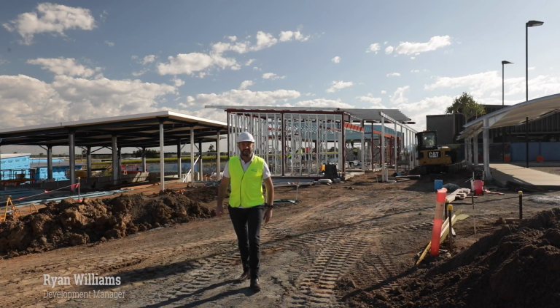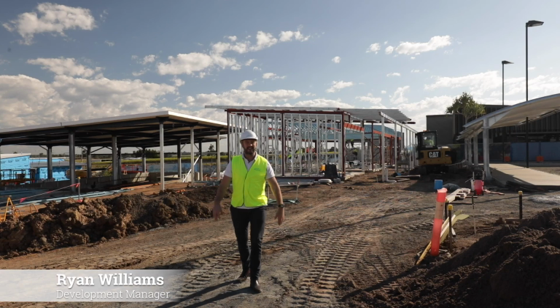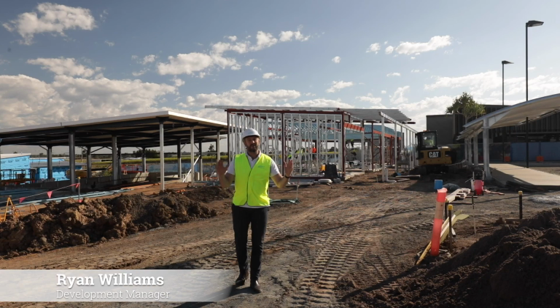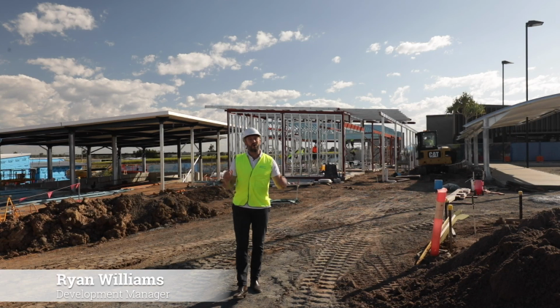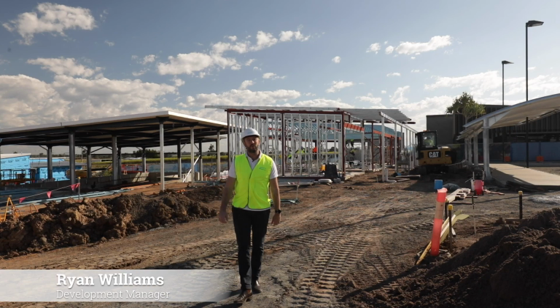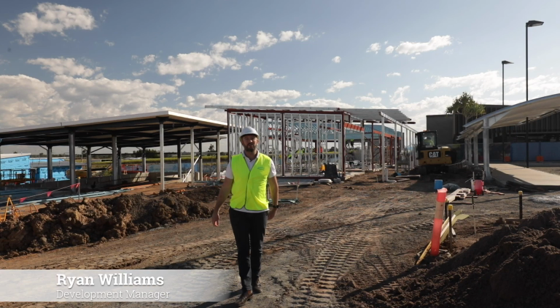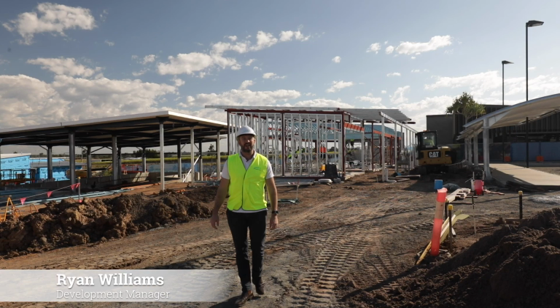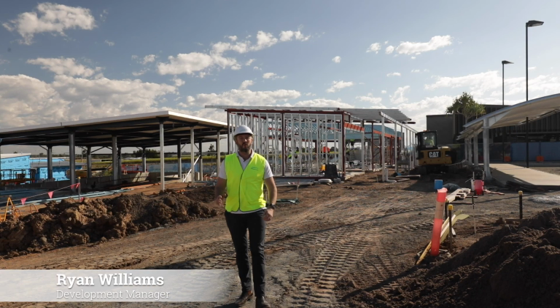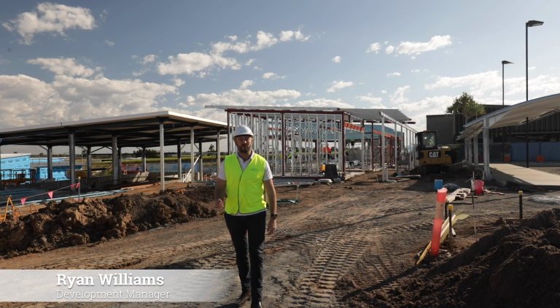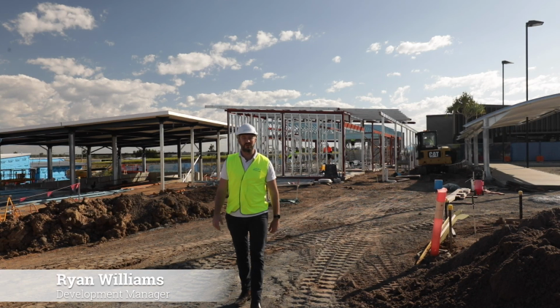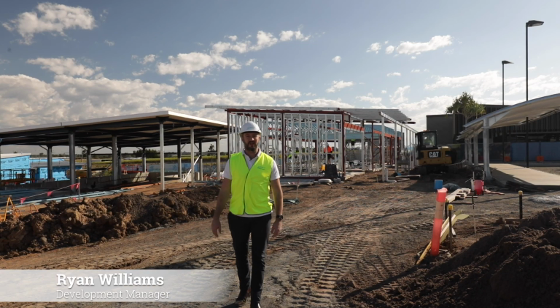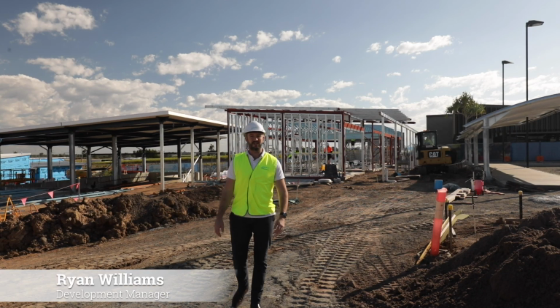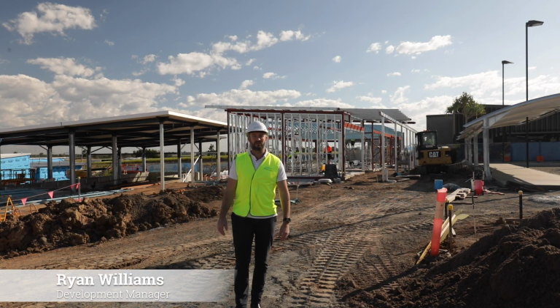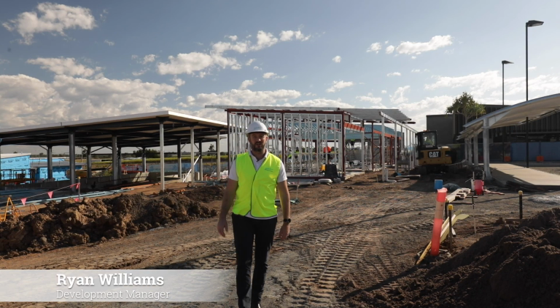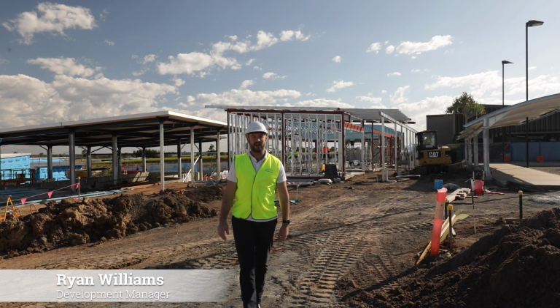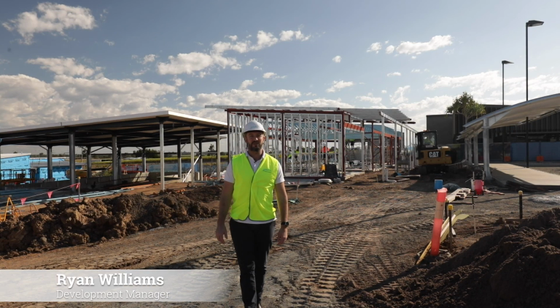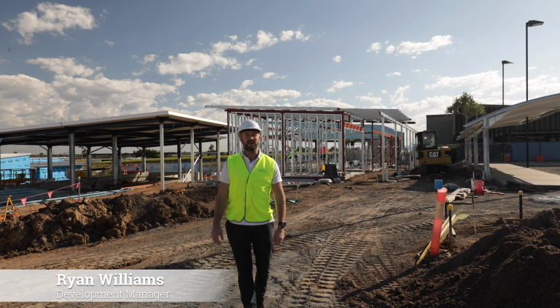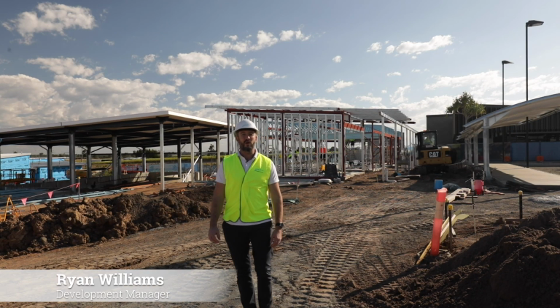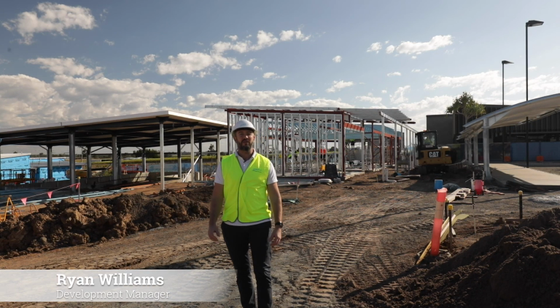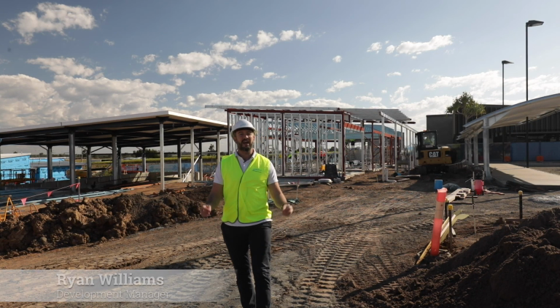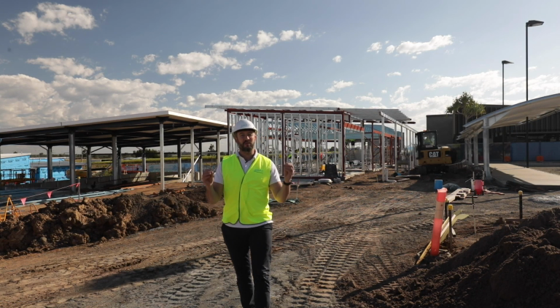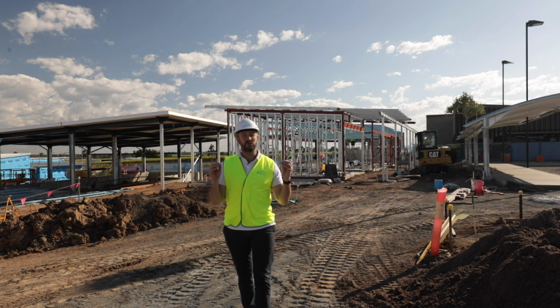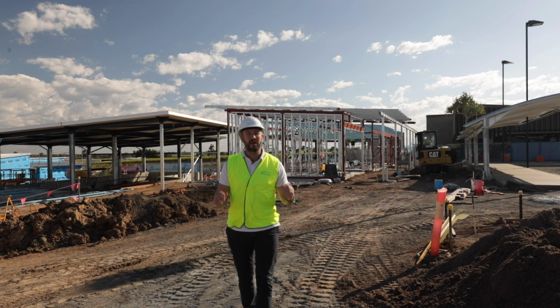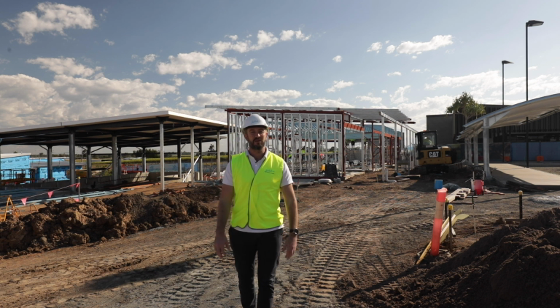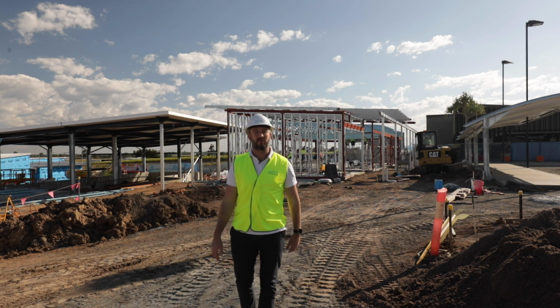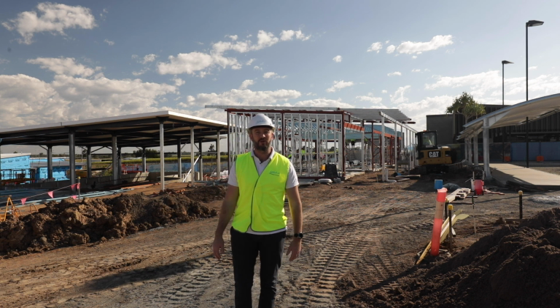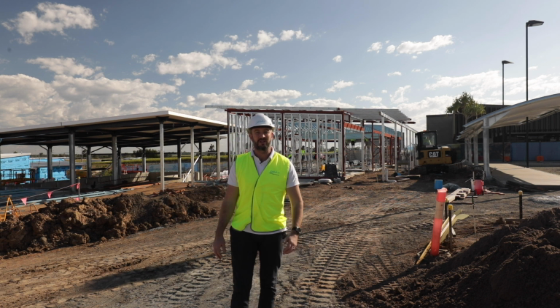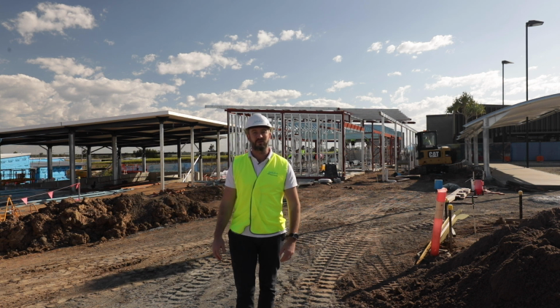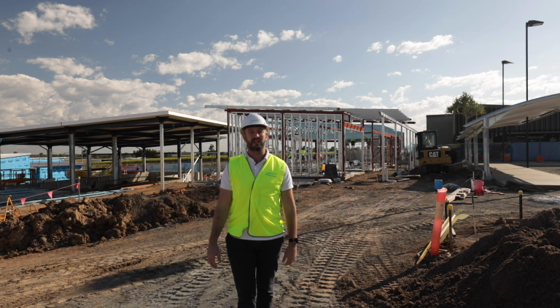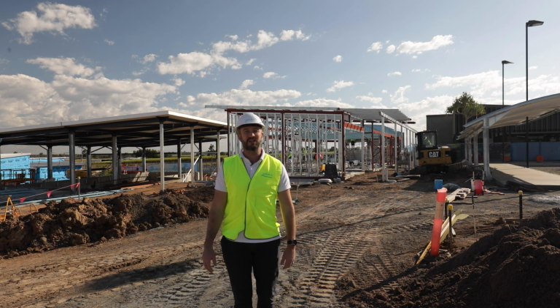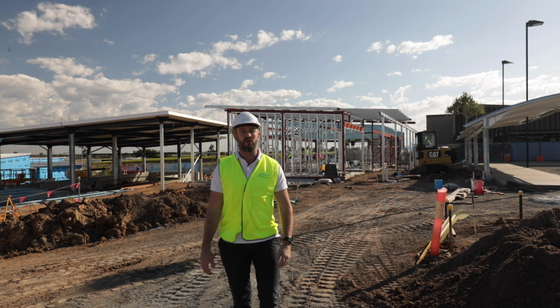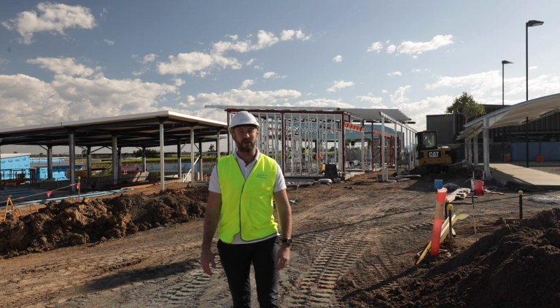G'day, Ryan Williams here and welcome to your next construction update. Well there has been tremendous progress since we last caught up.